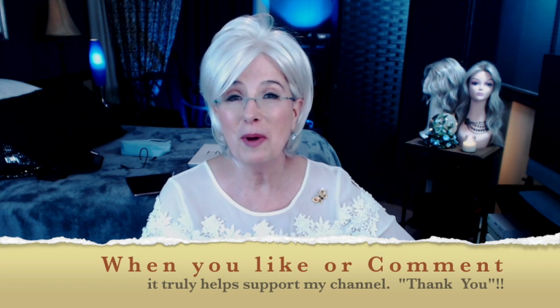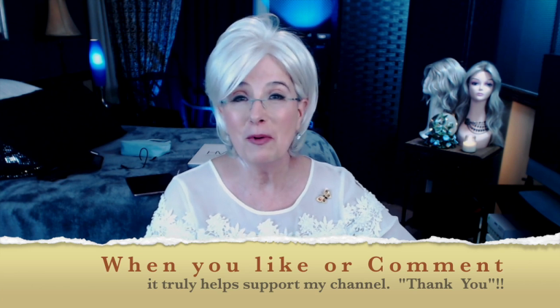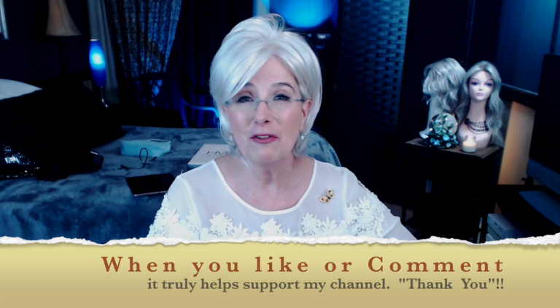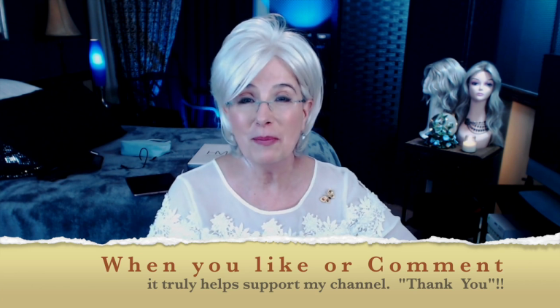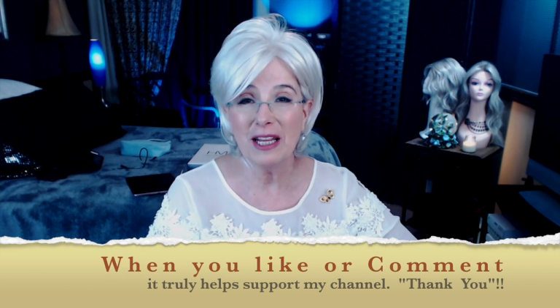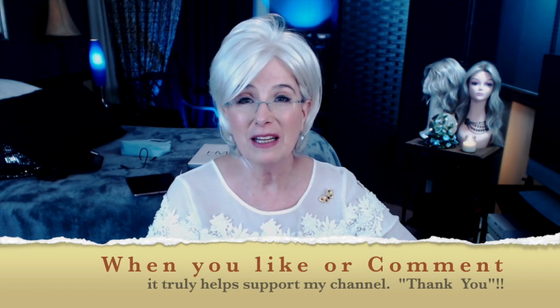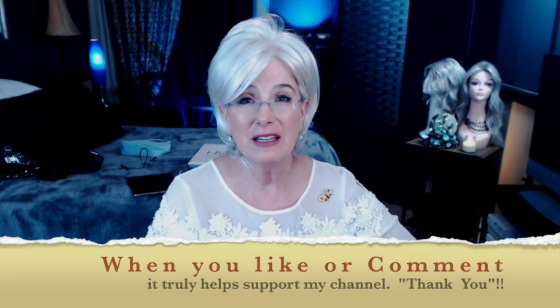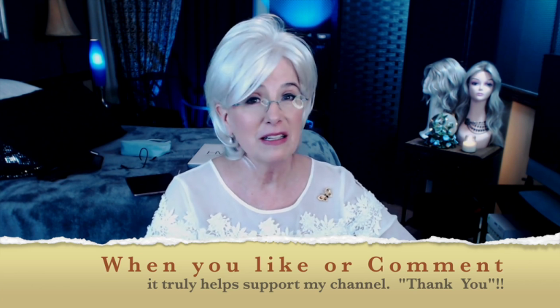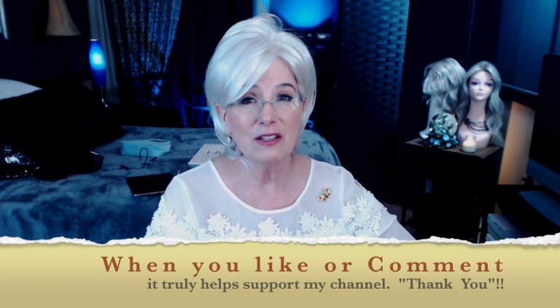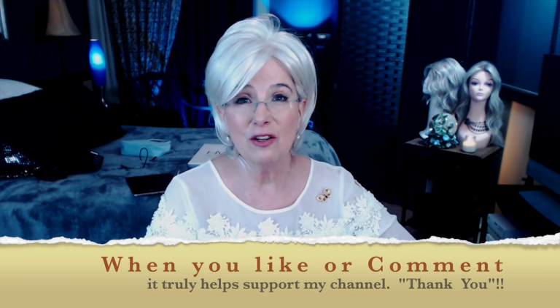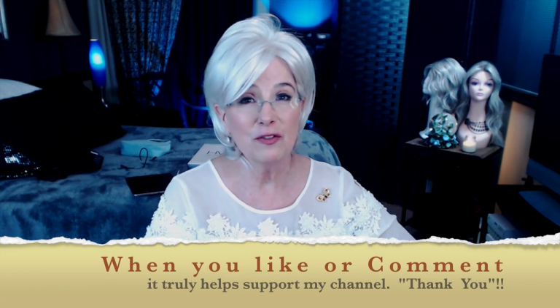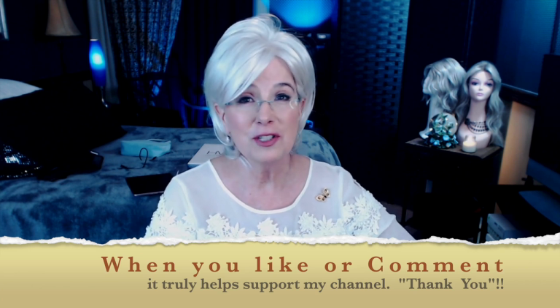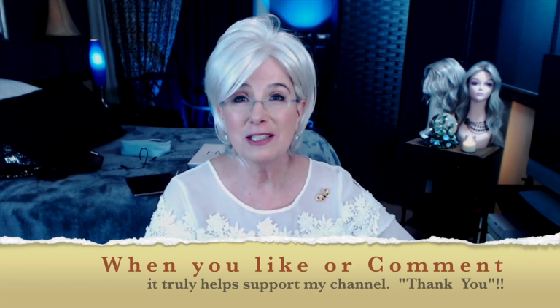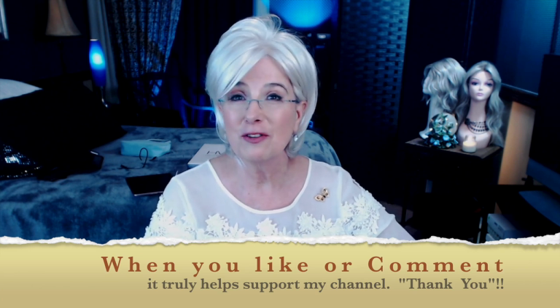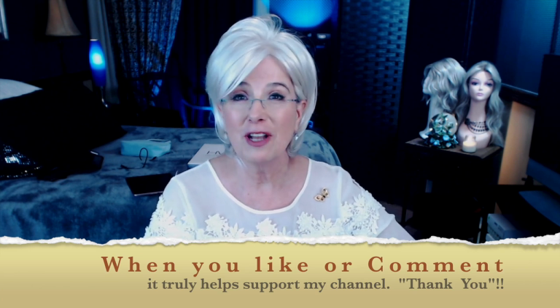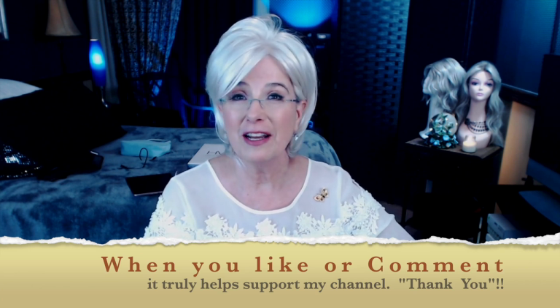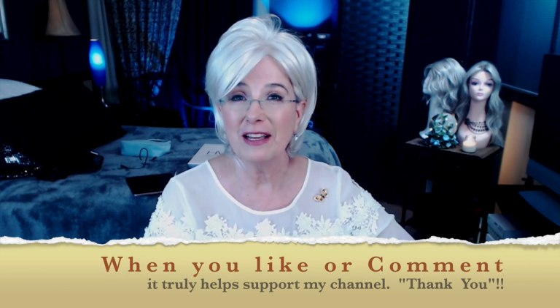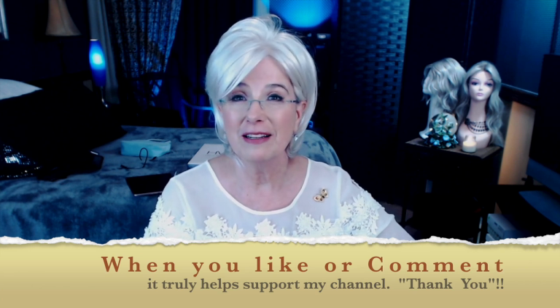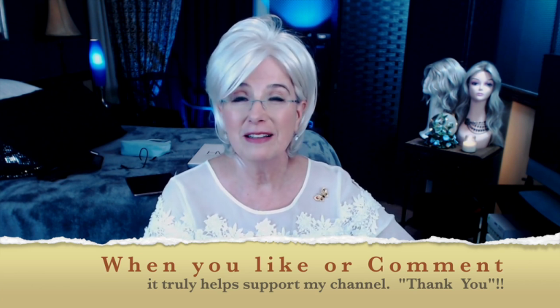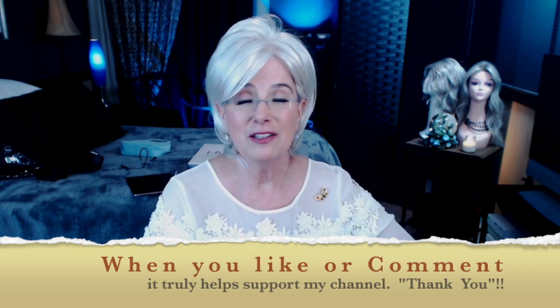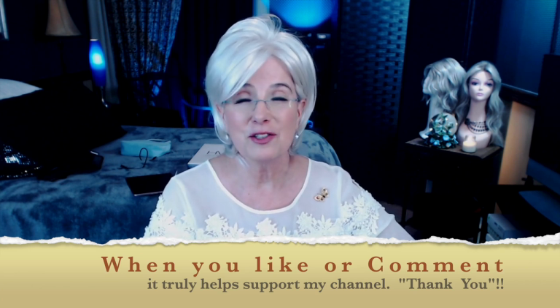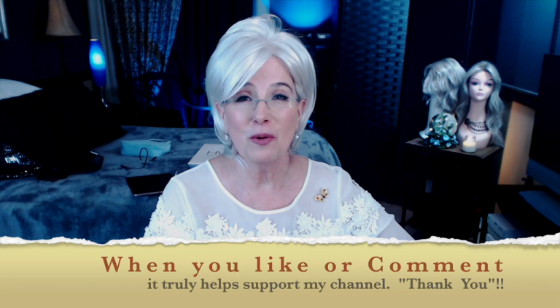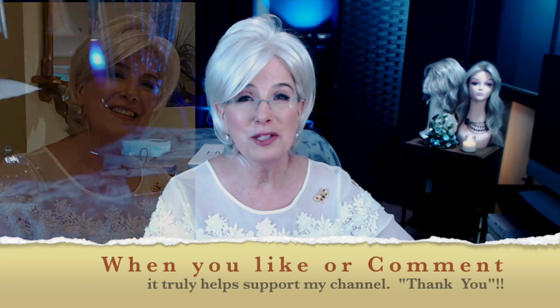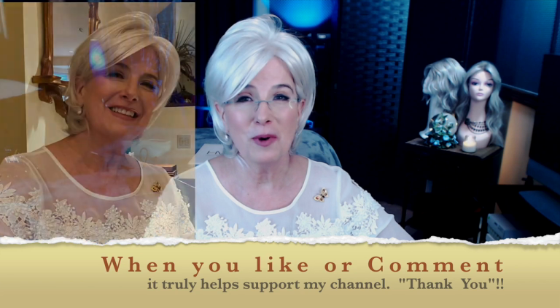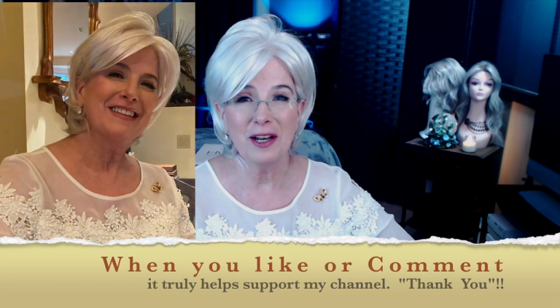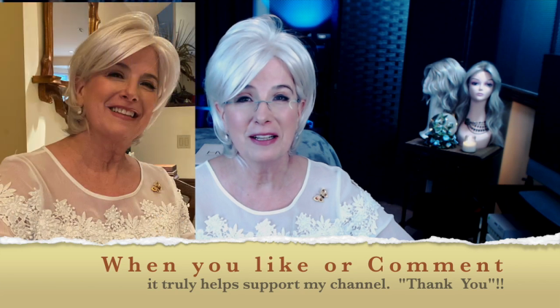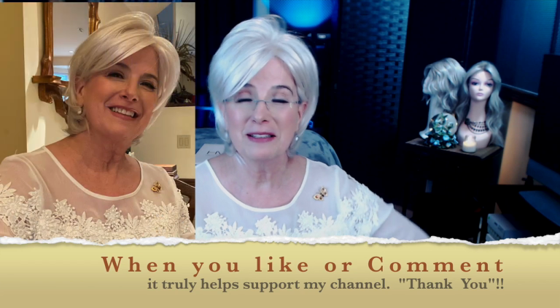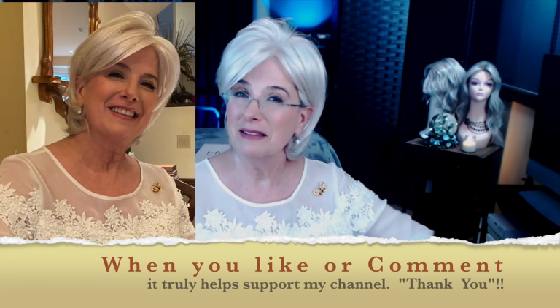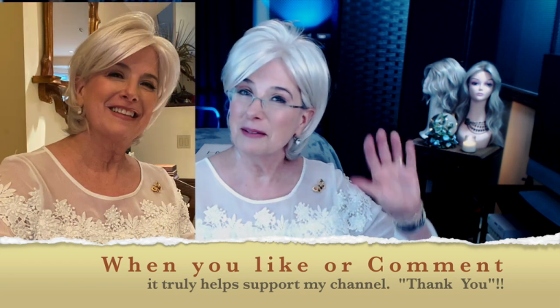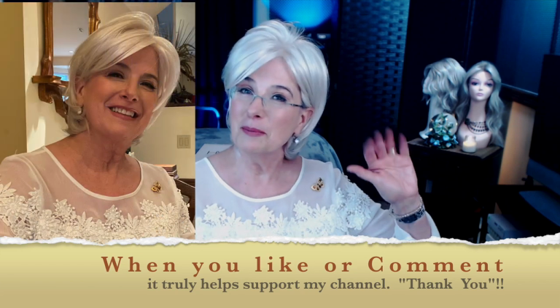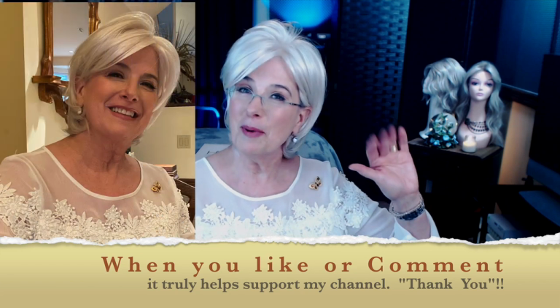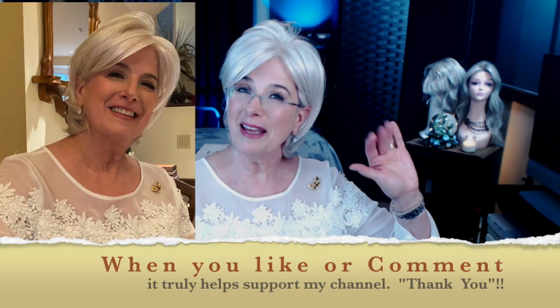And remember, everybody, look for the silver lining. There's always one. Bye-bye.